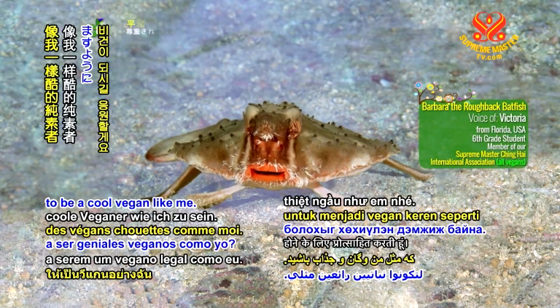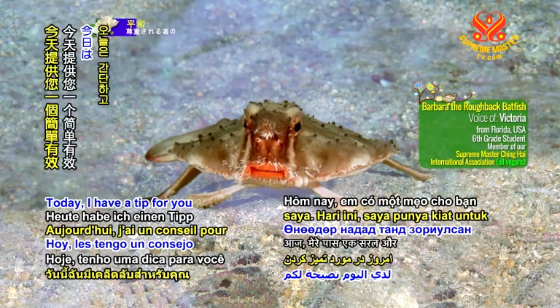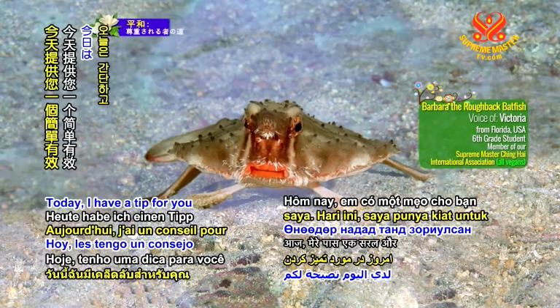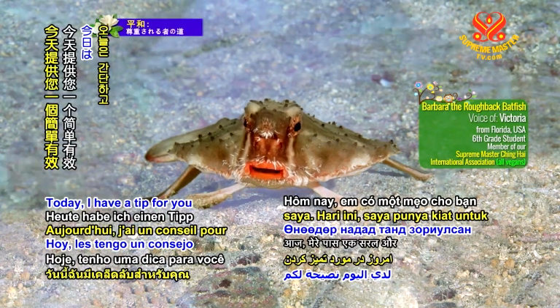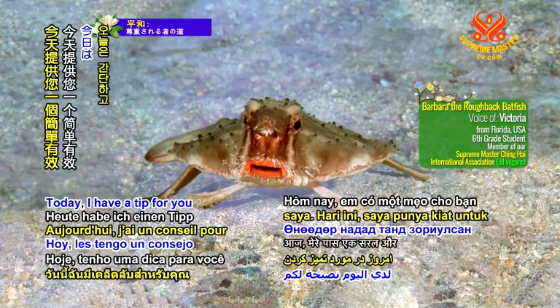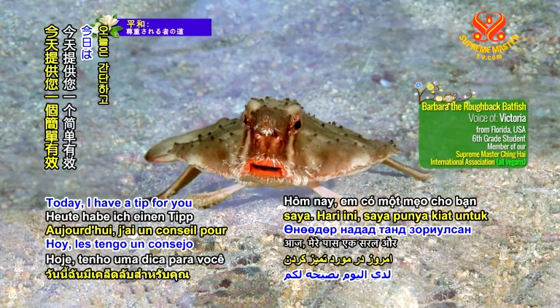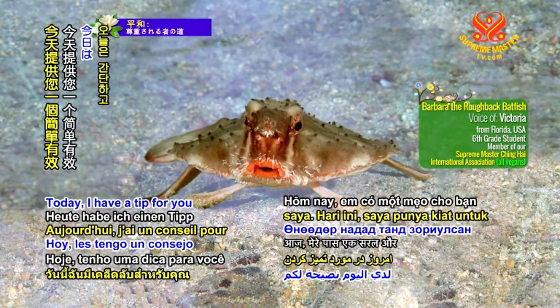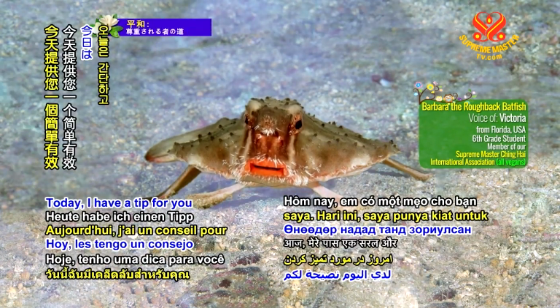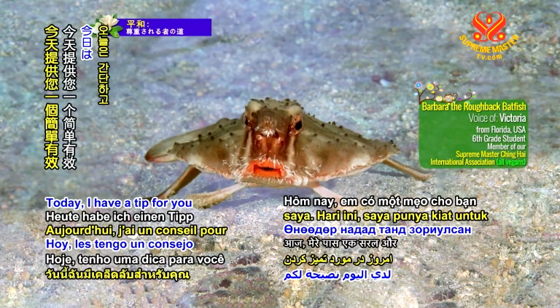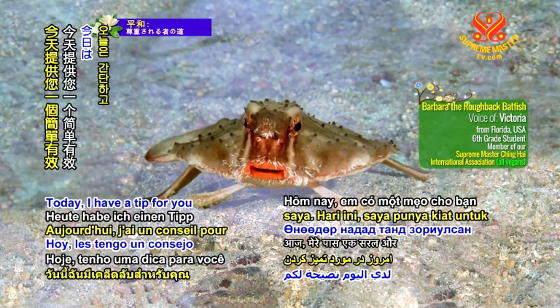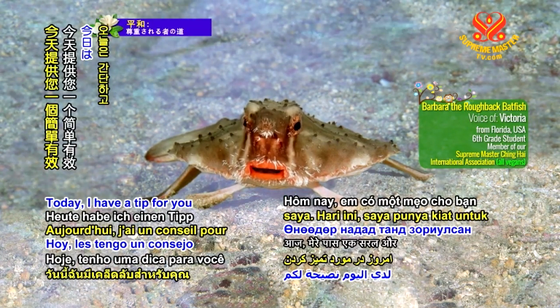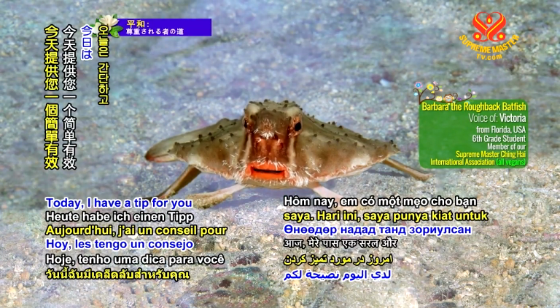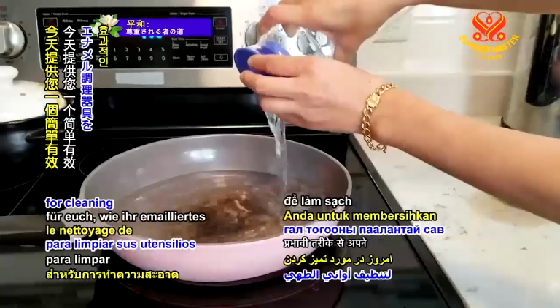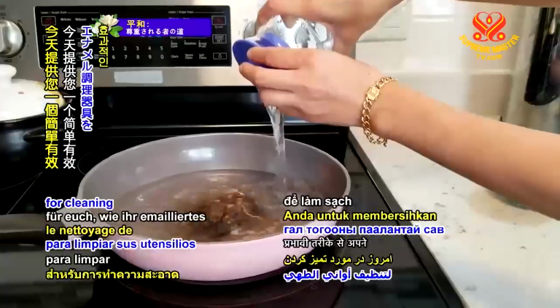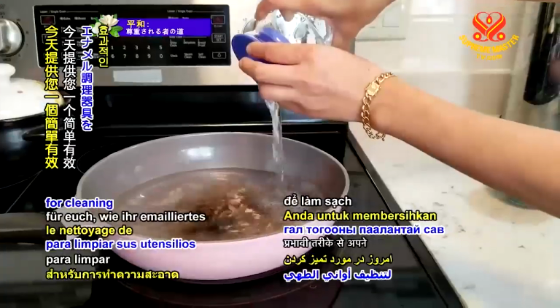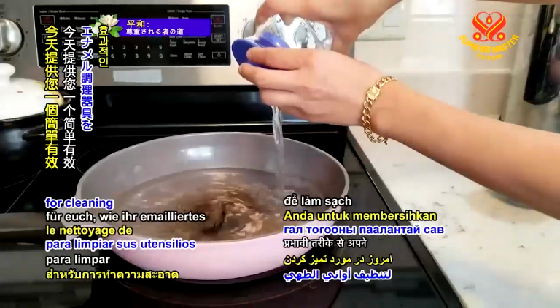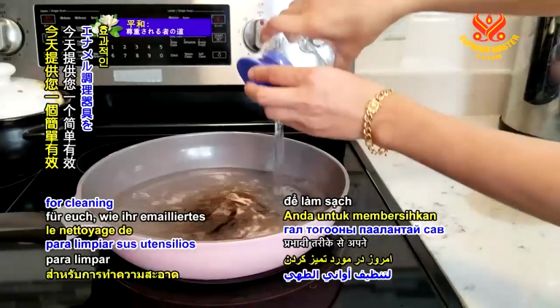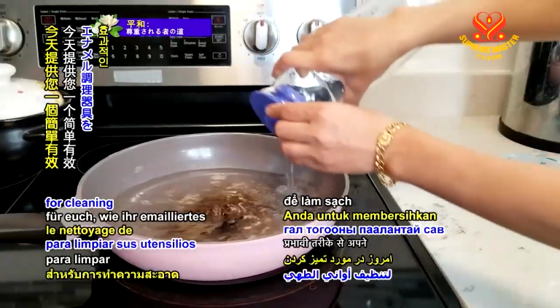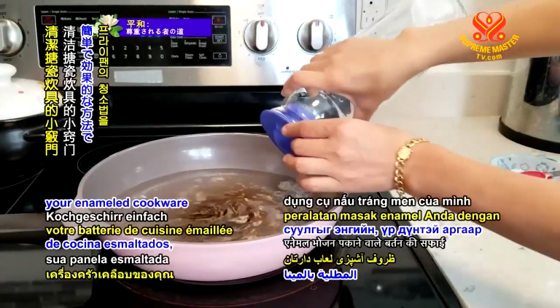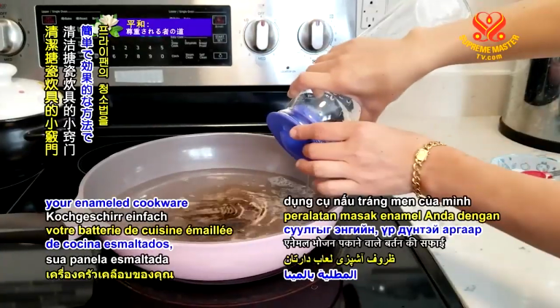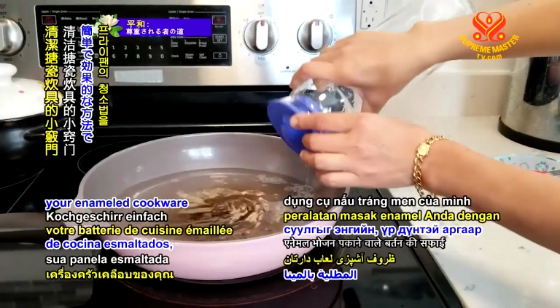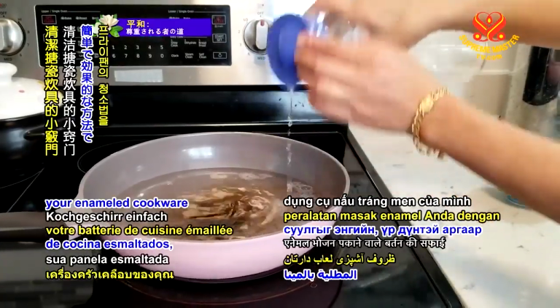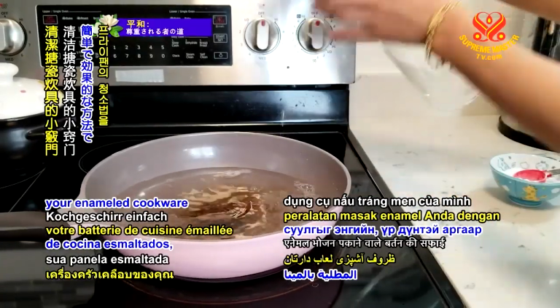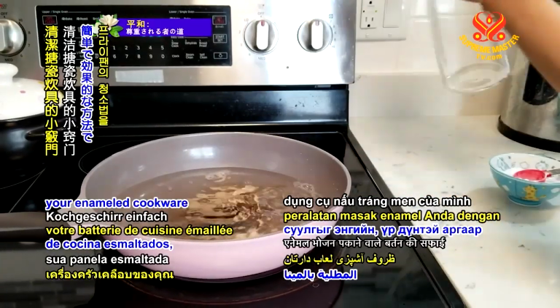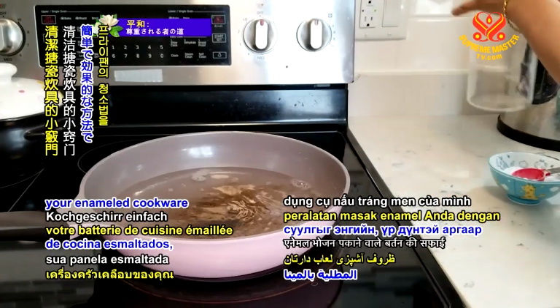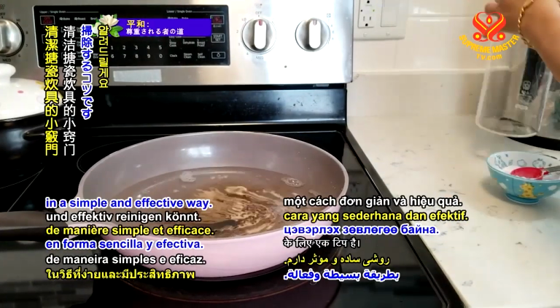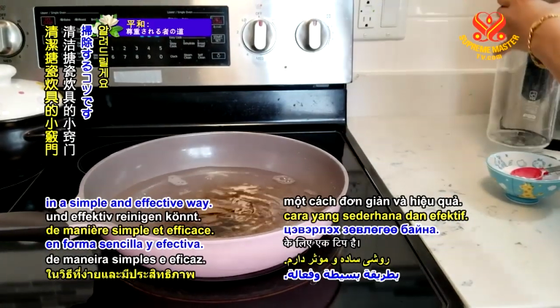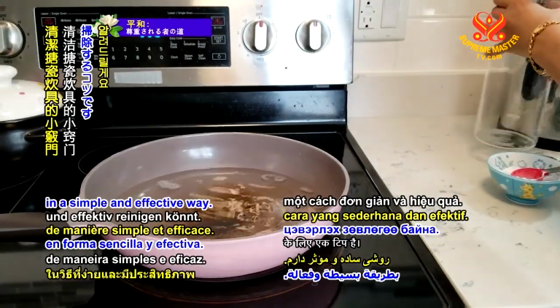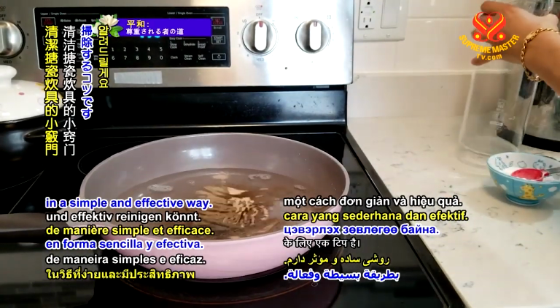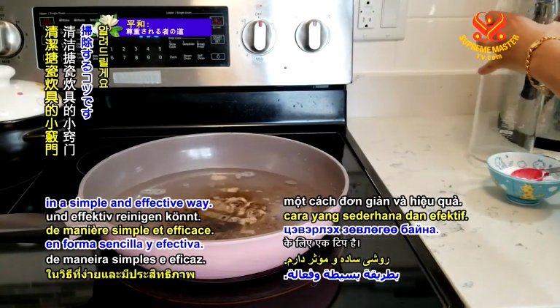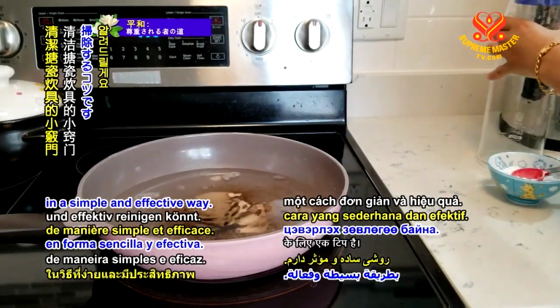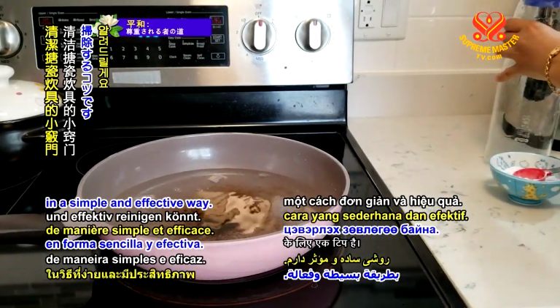Today, I have a tip for you for cleaning your enameled cookware in a simple and effective way.